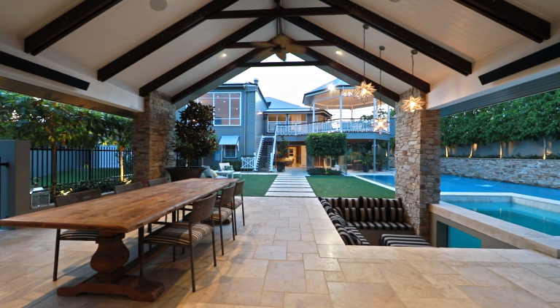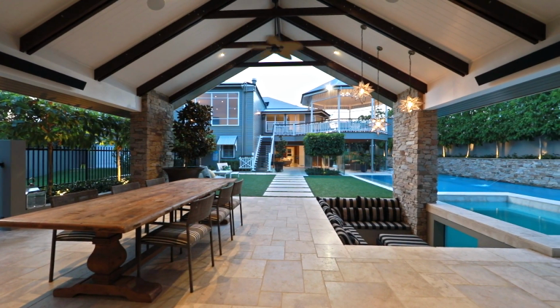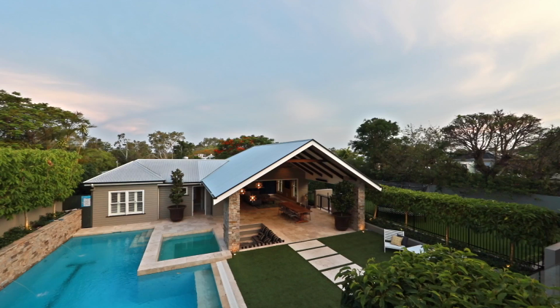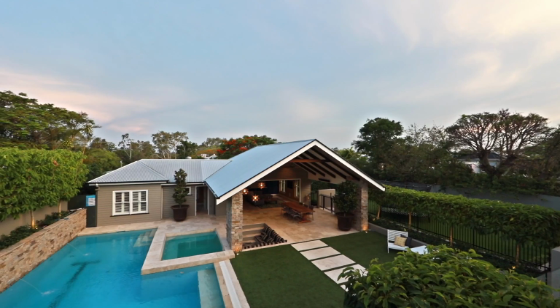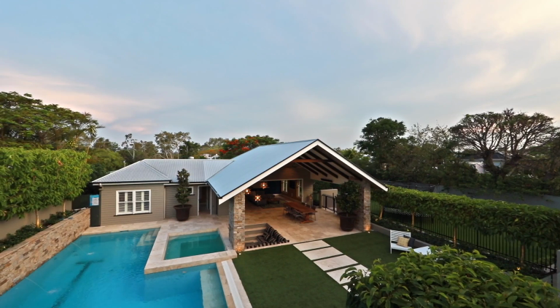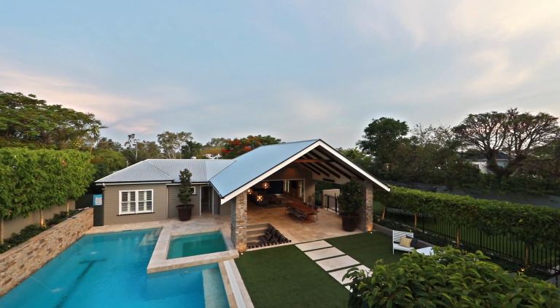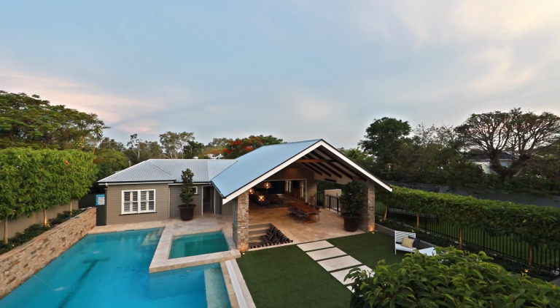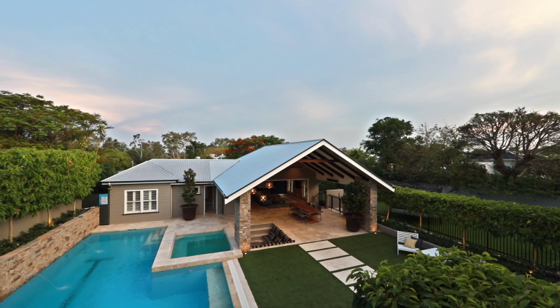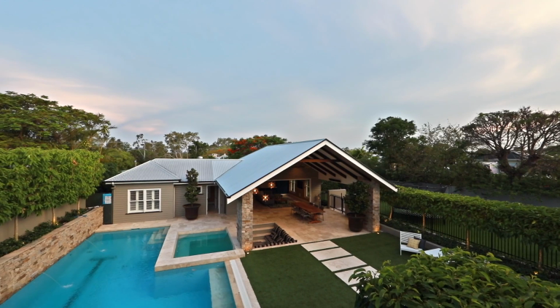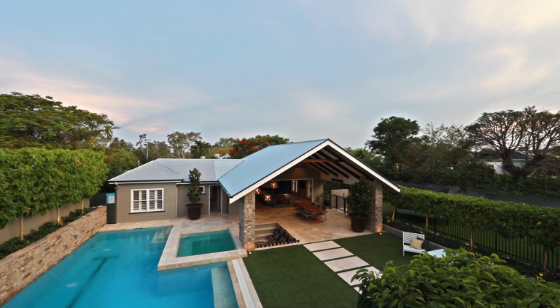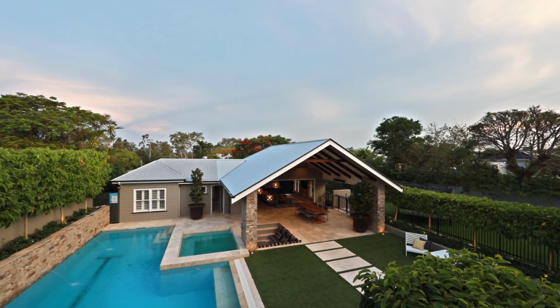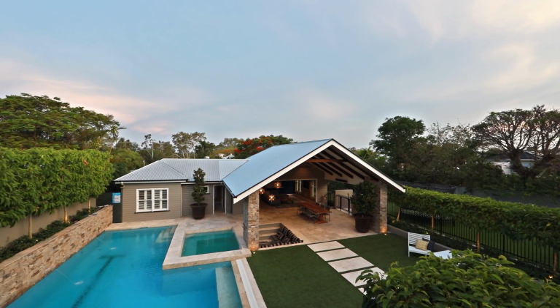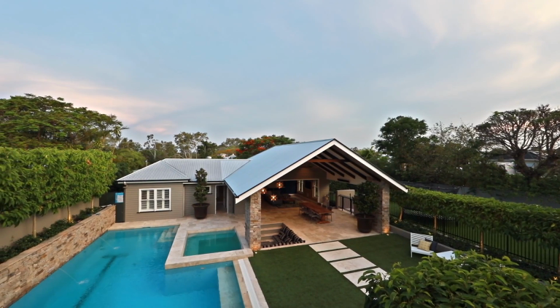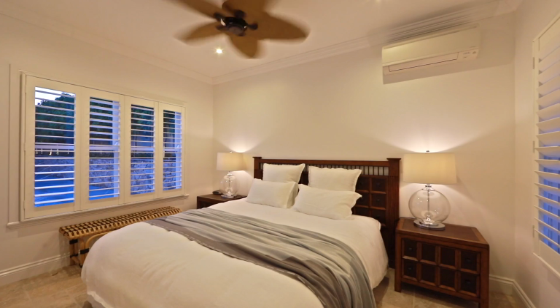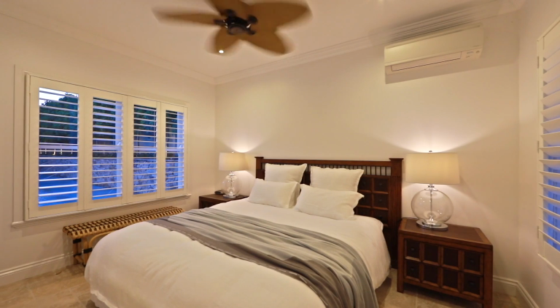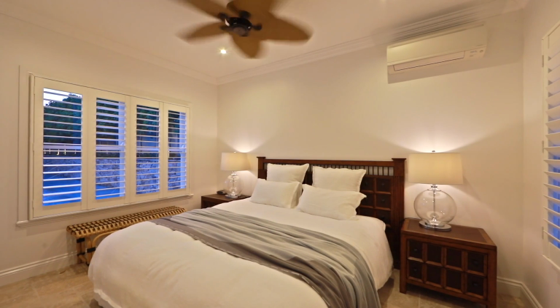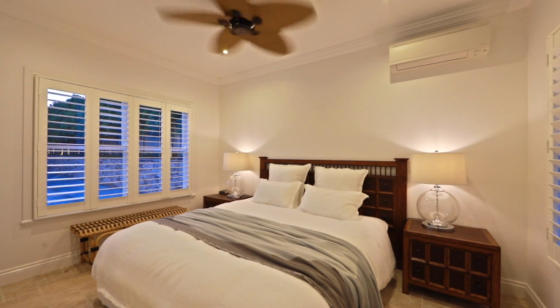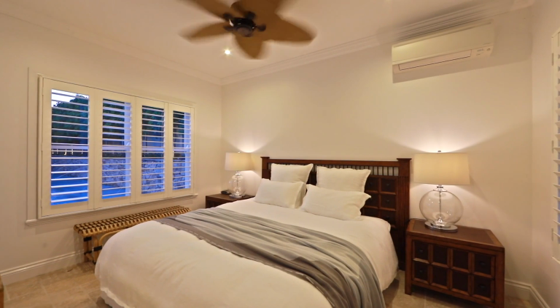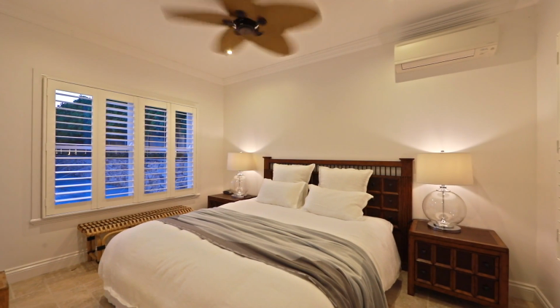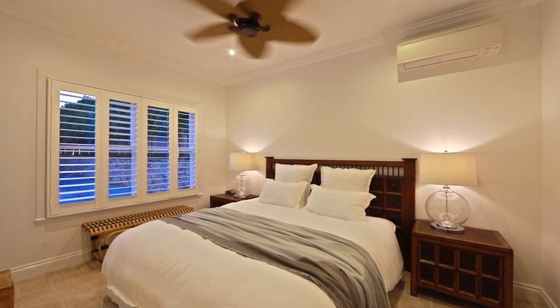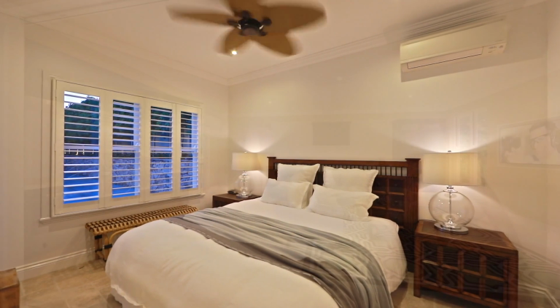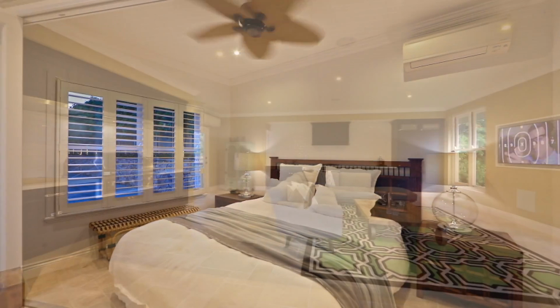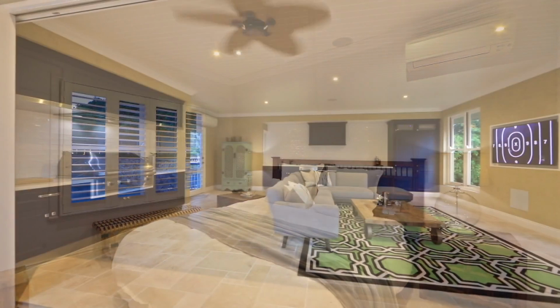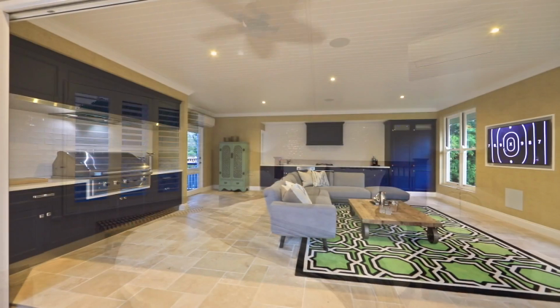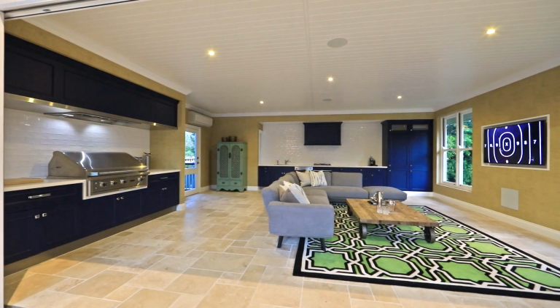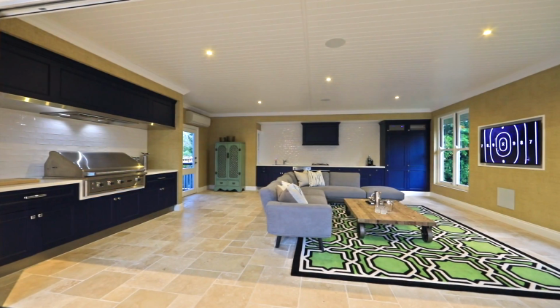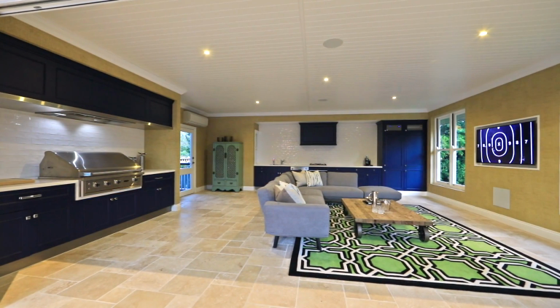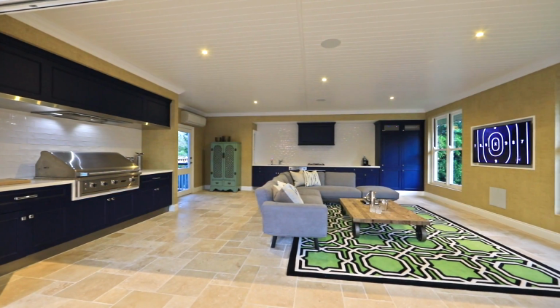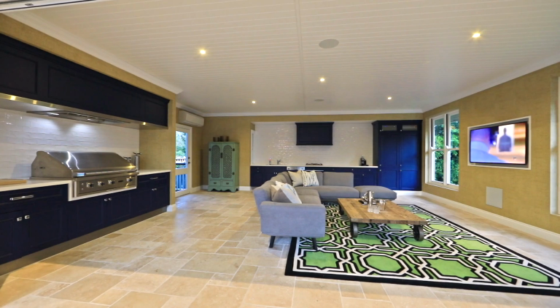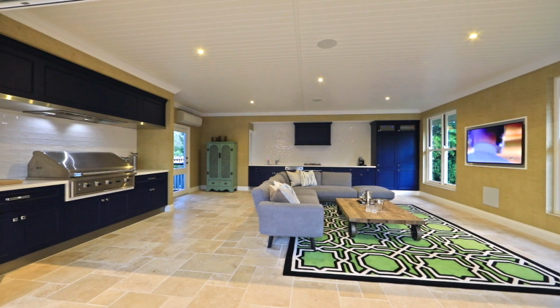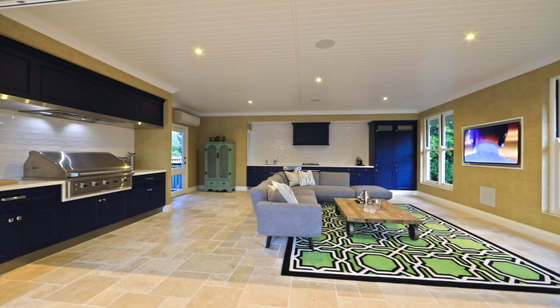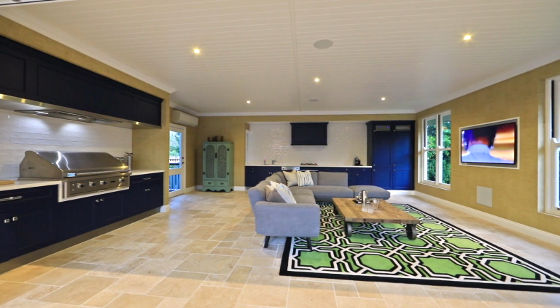a spa, an entertainment pavilion and pool house, including a guest bedroom and bathroom and full kitchen with chef's barbecue.